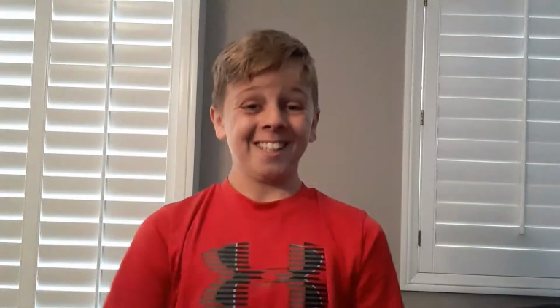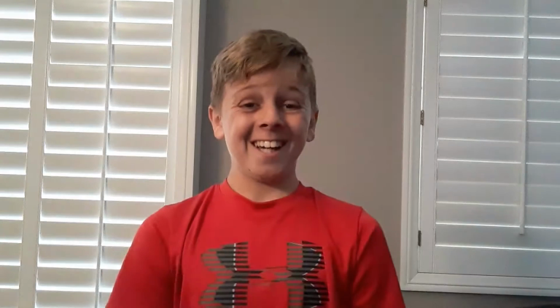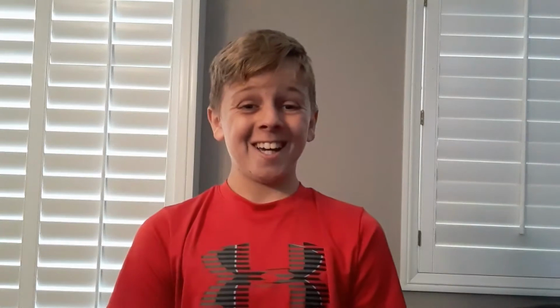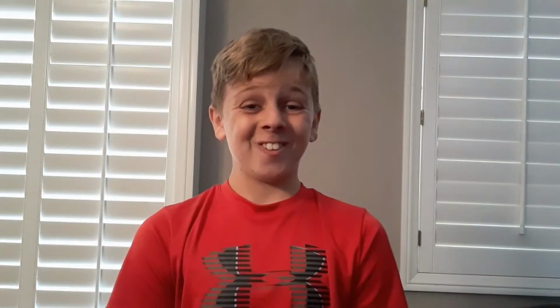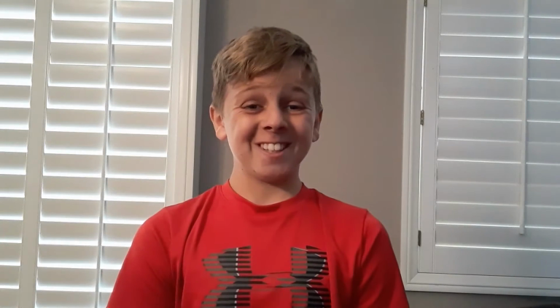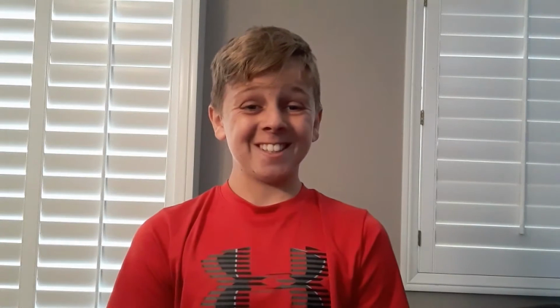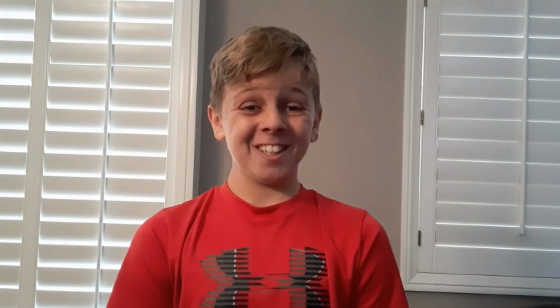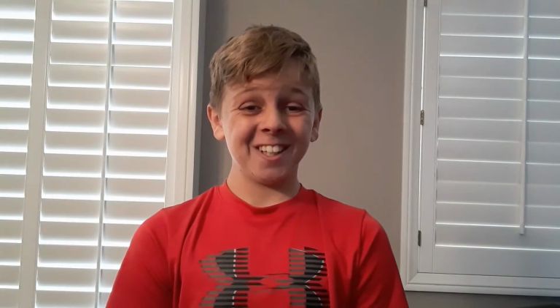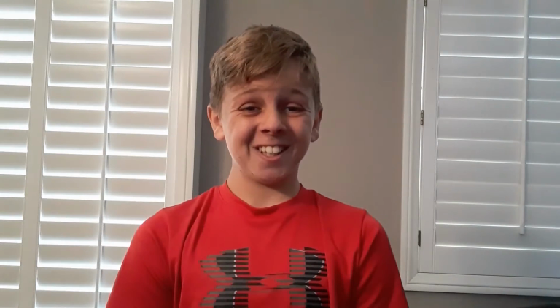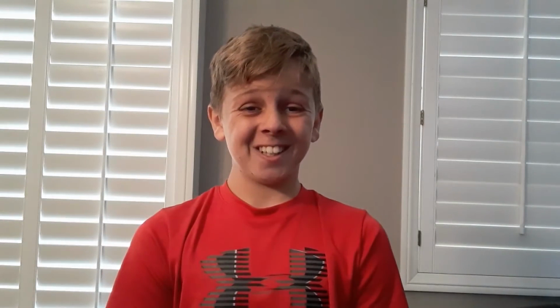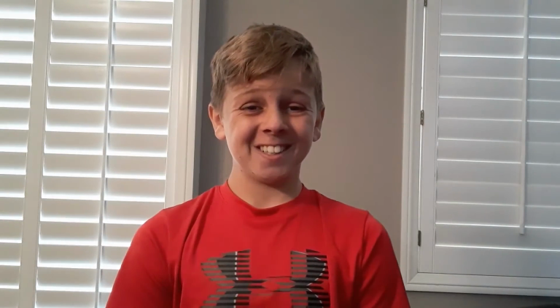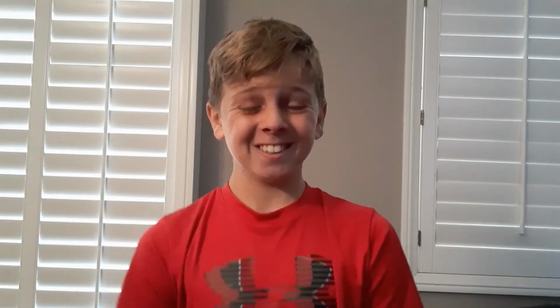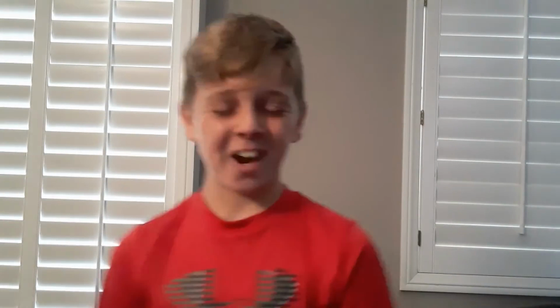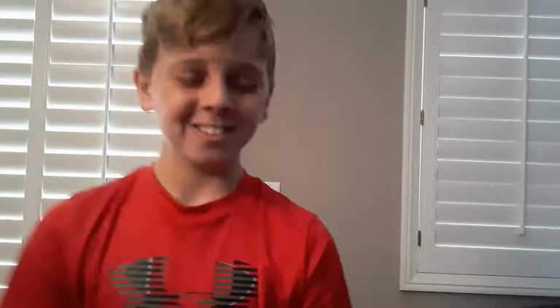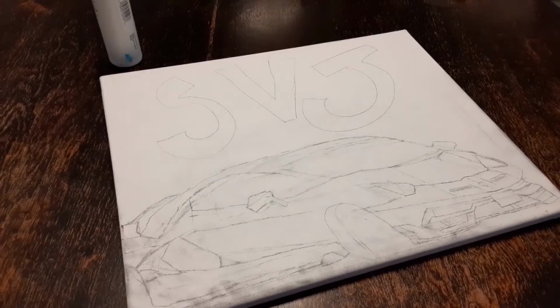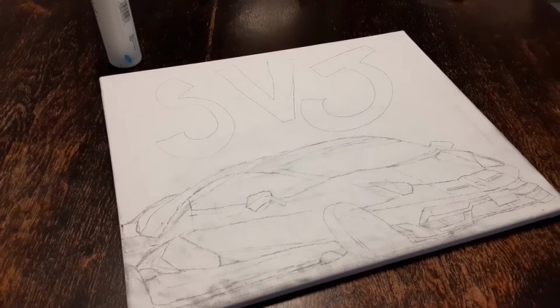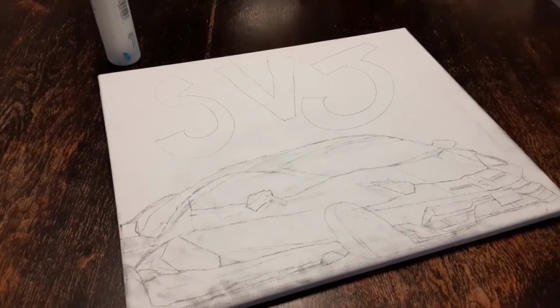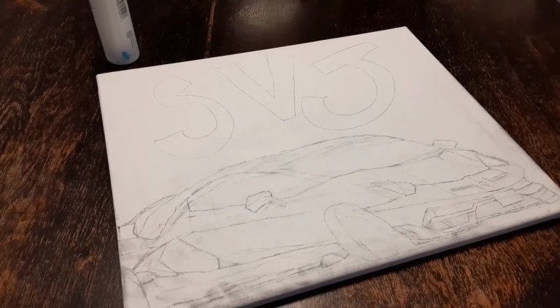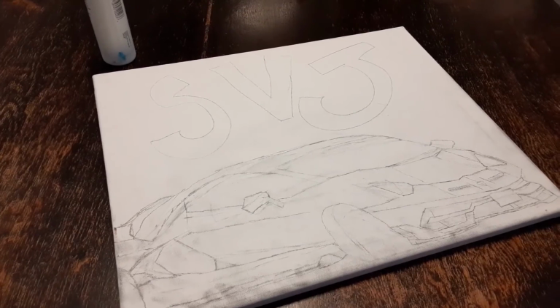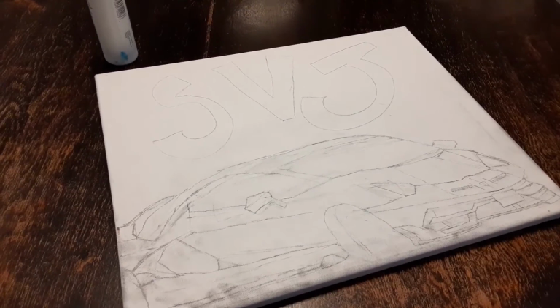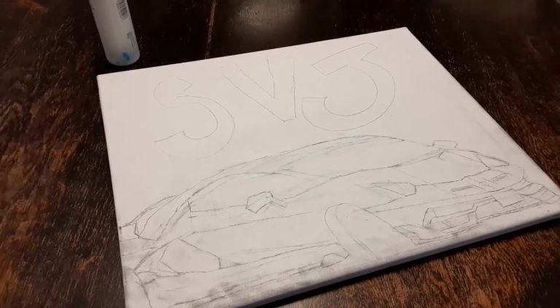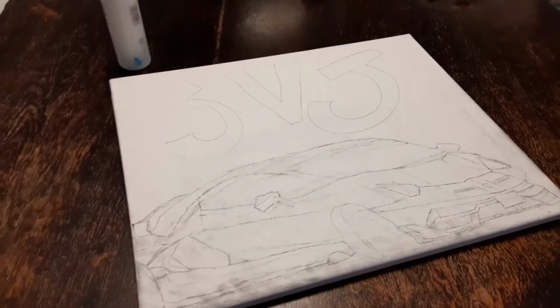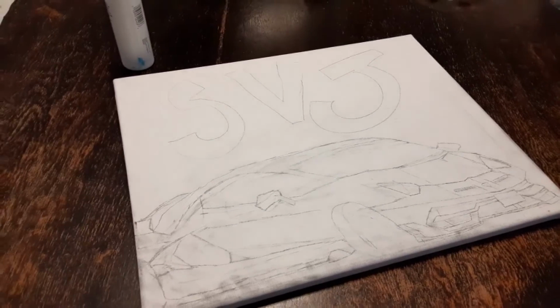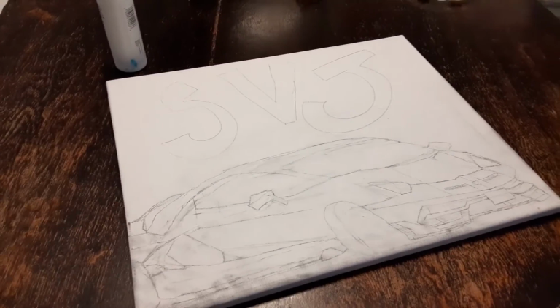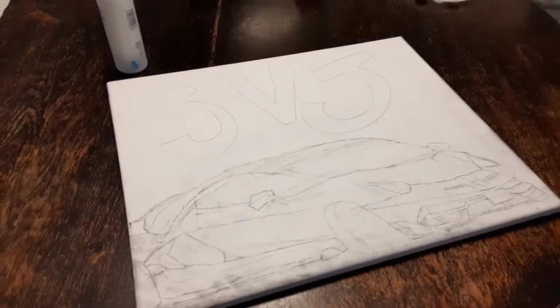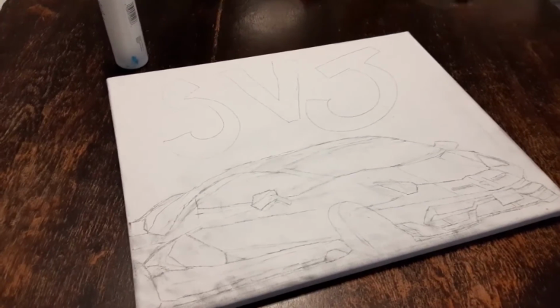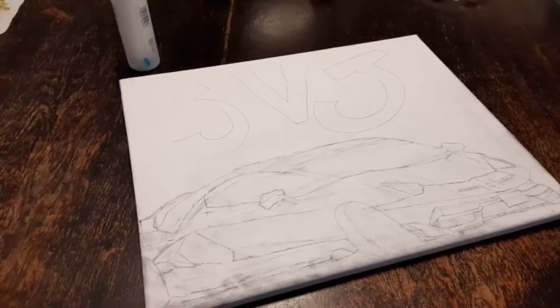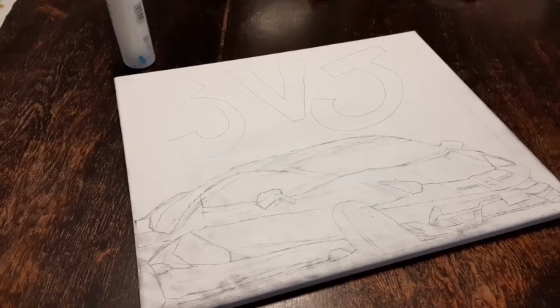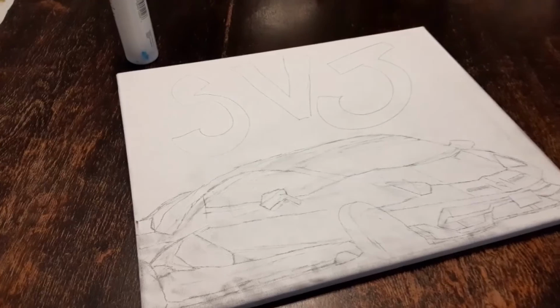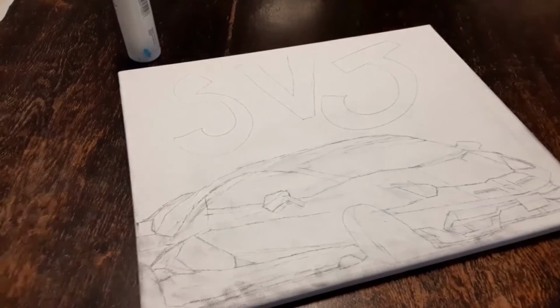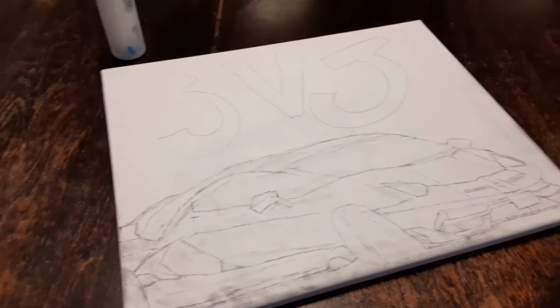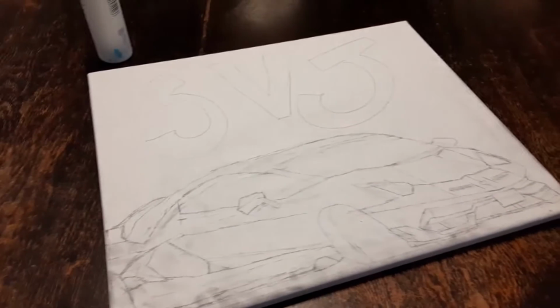Hey, what's good? Today I will be painting the Lamborghini SVJ.